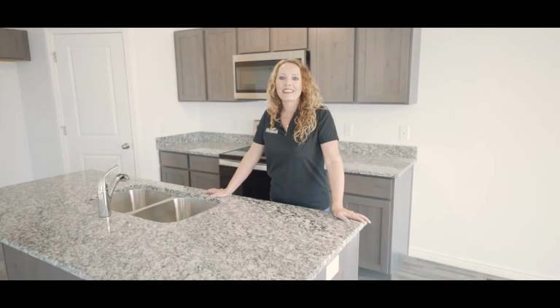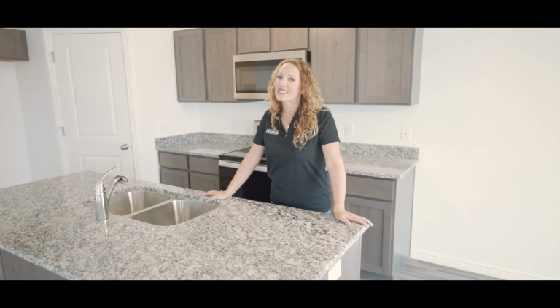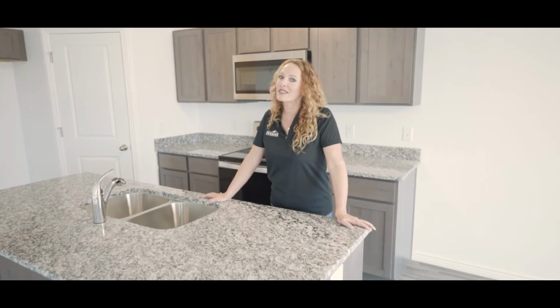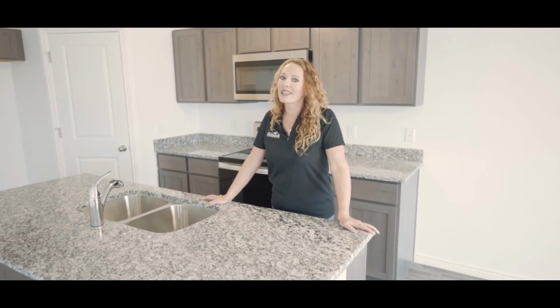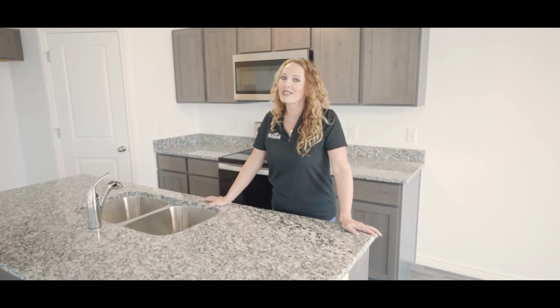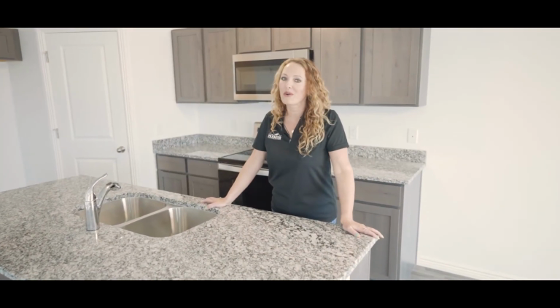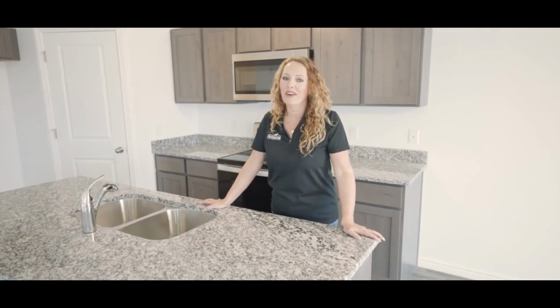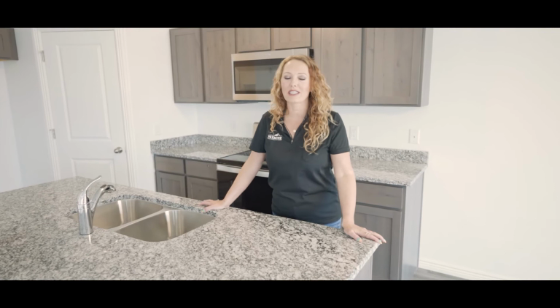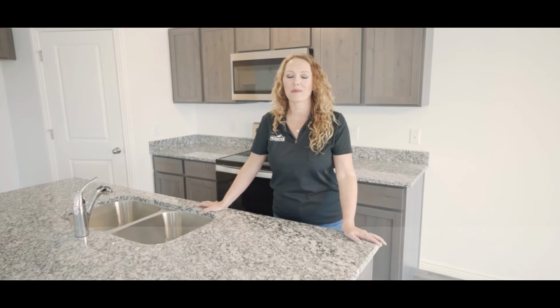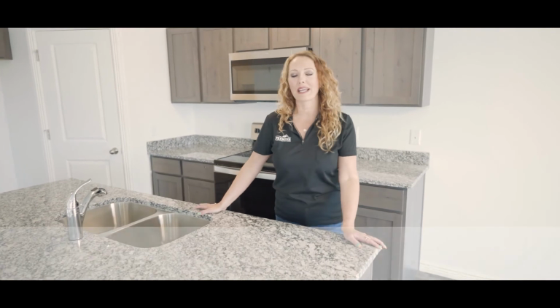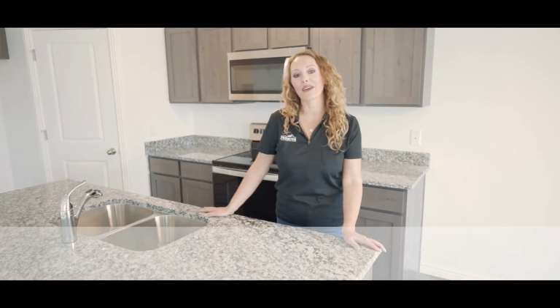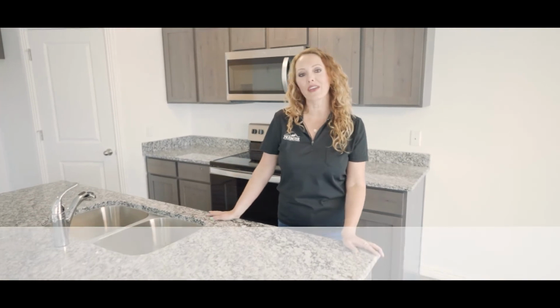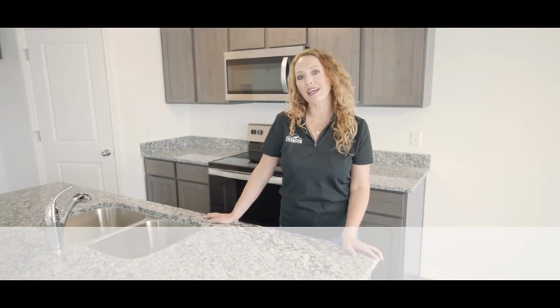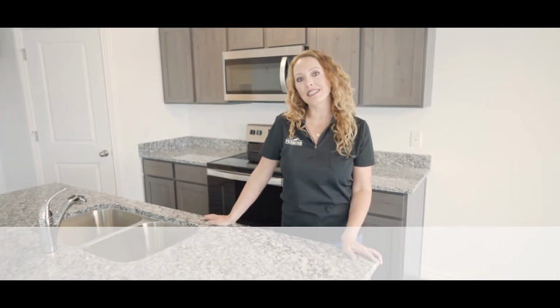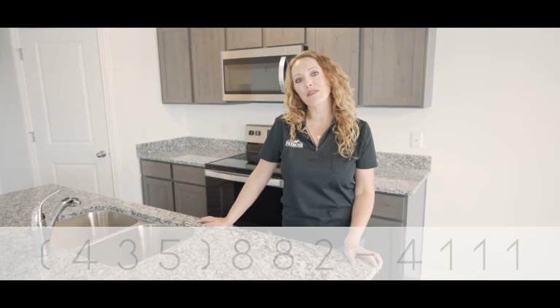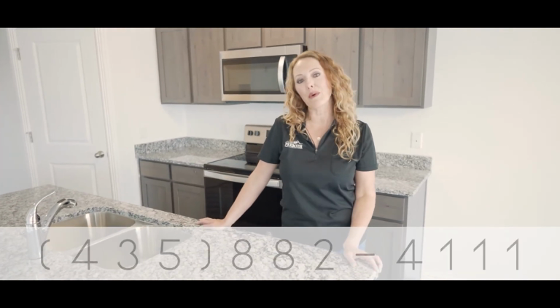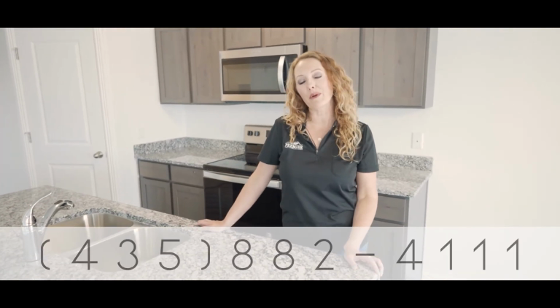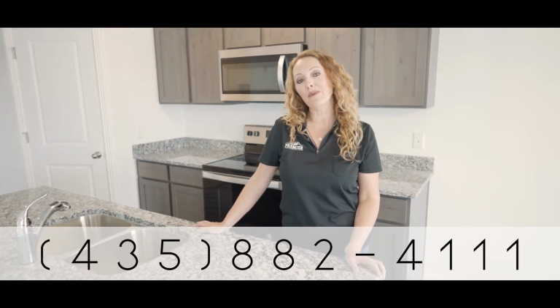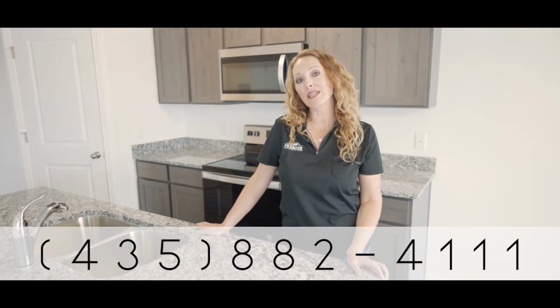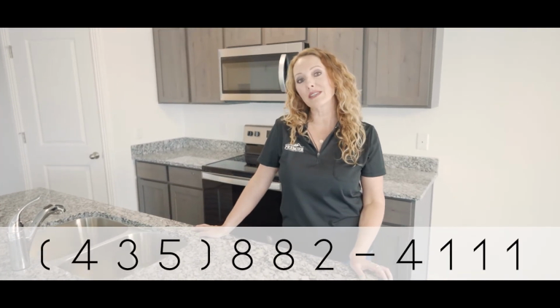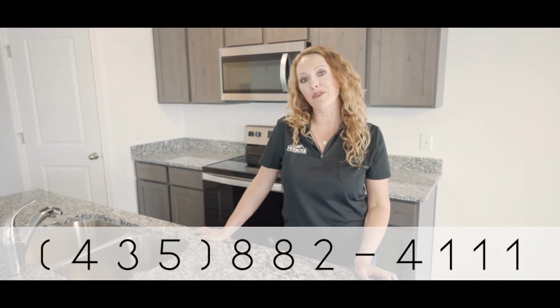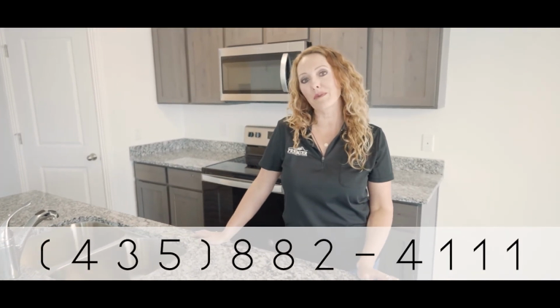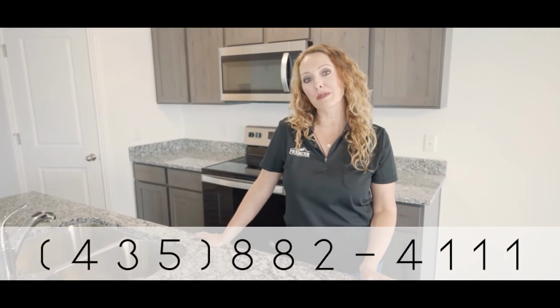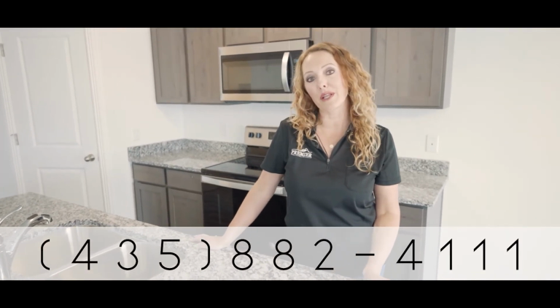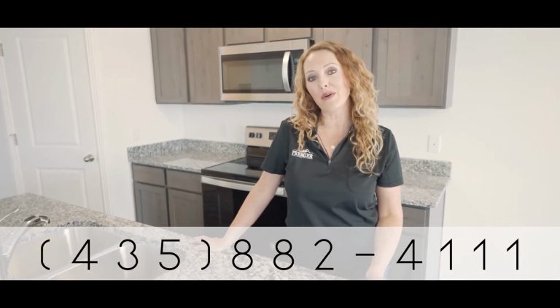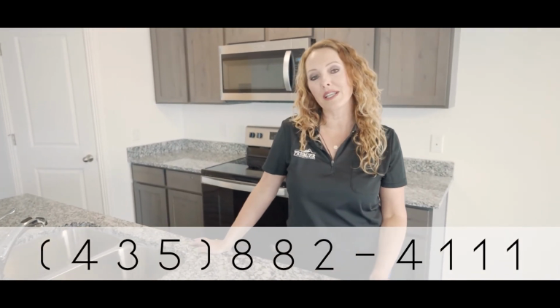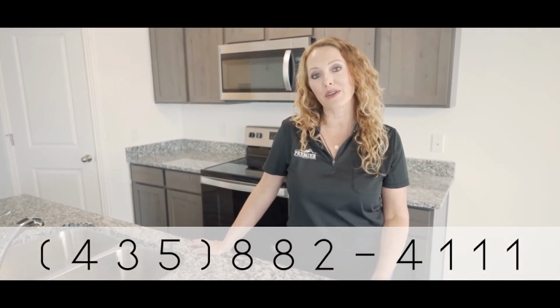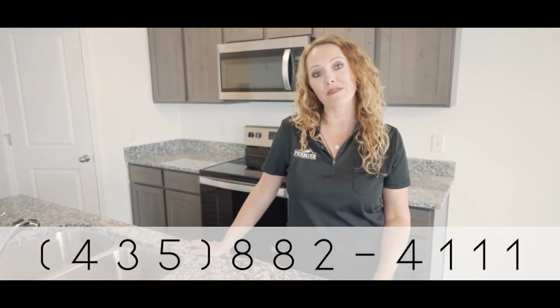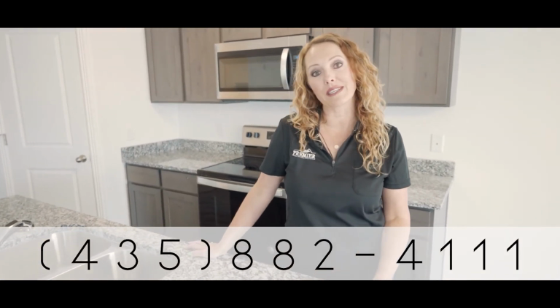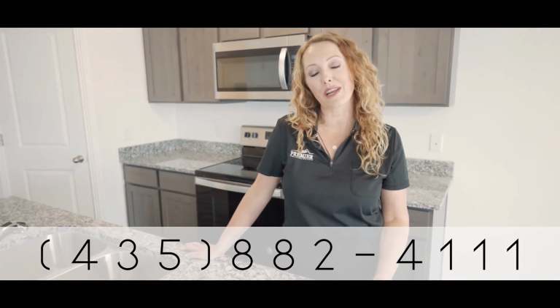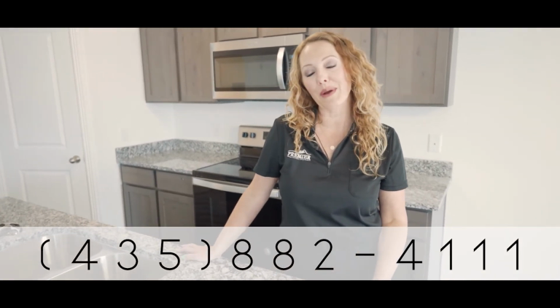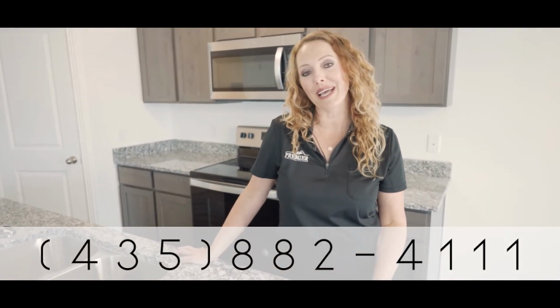Thanks for taking this tour of our Ashton plan out here at the Highlands. If you want more information, our phone number's below, and you can find us at our website.